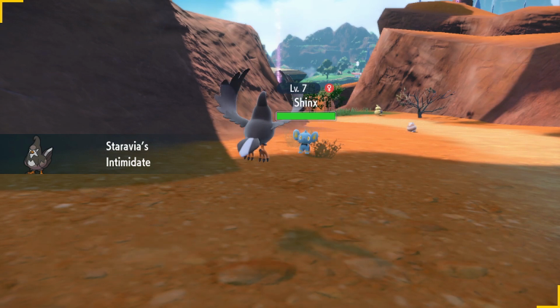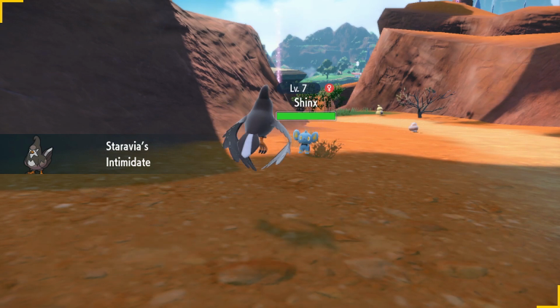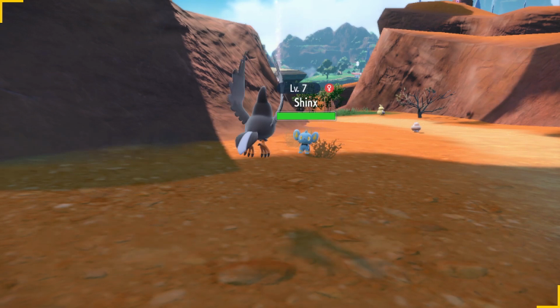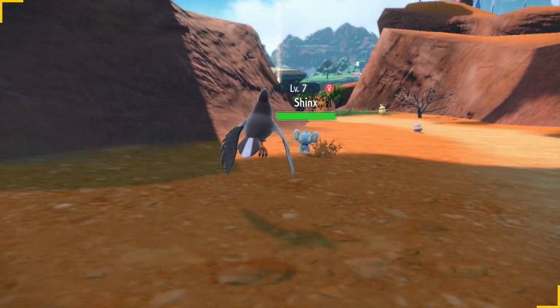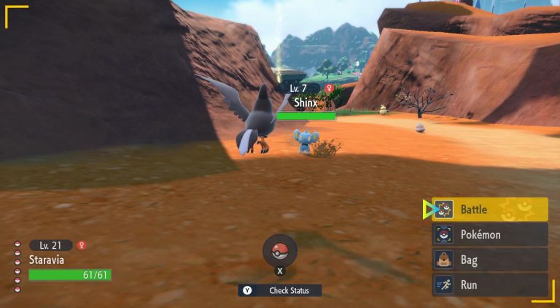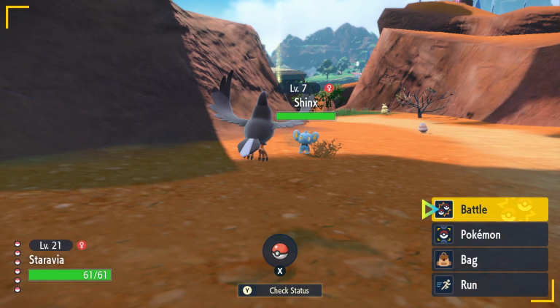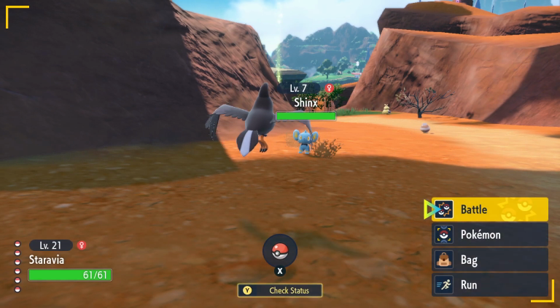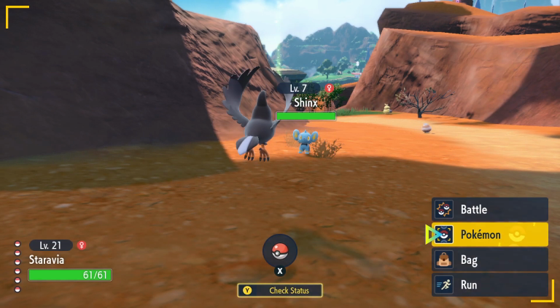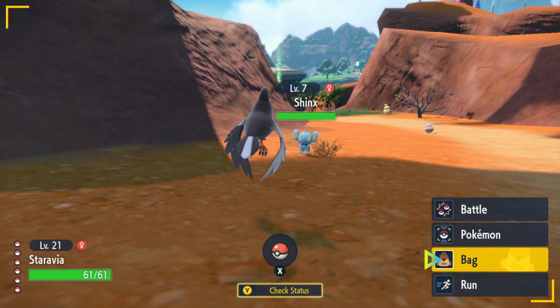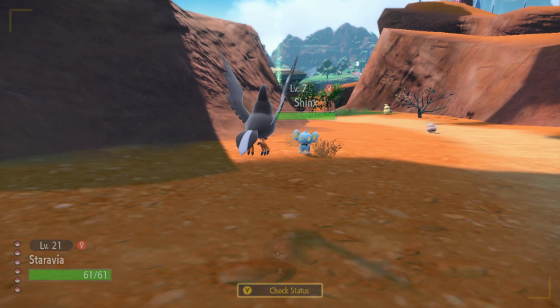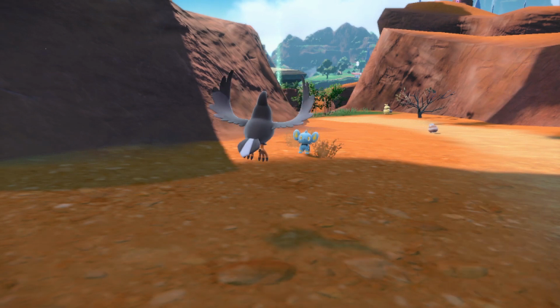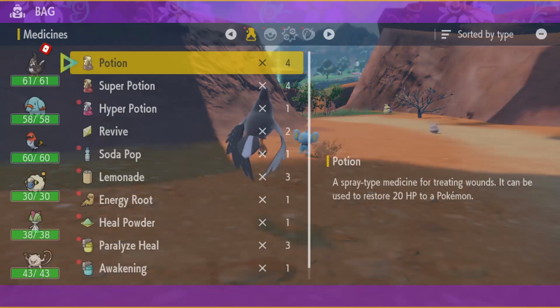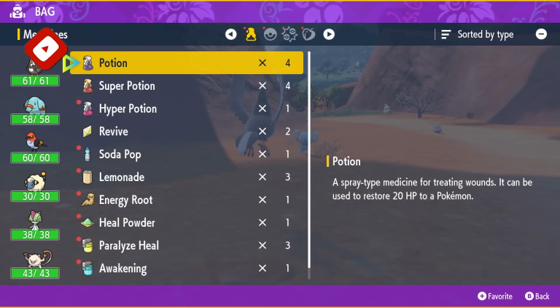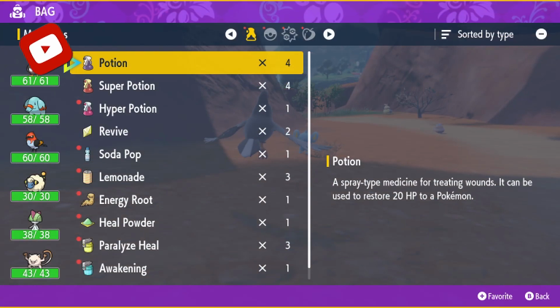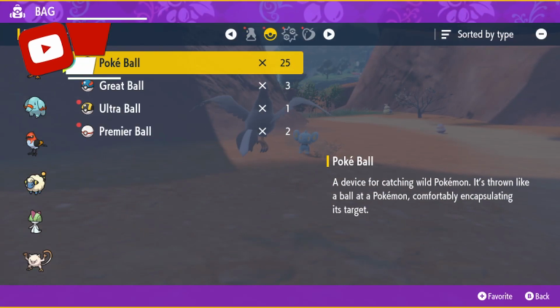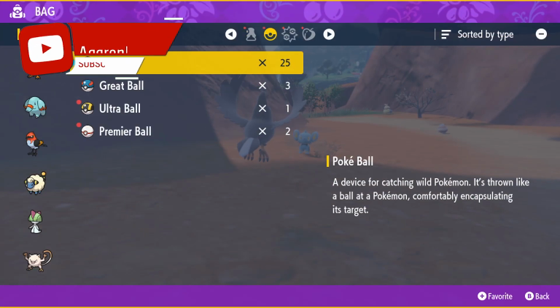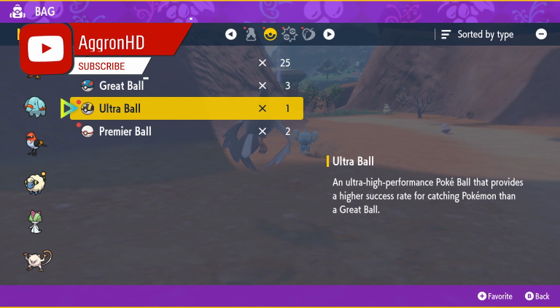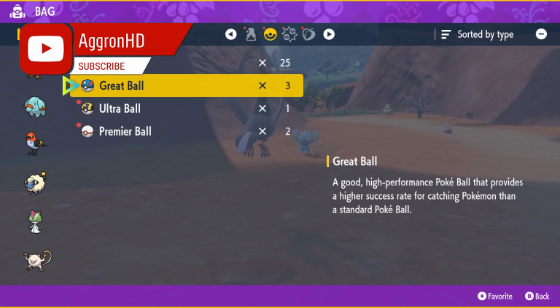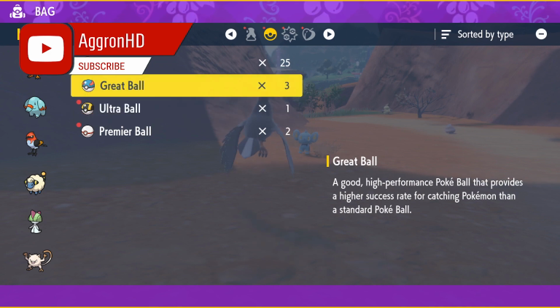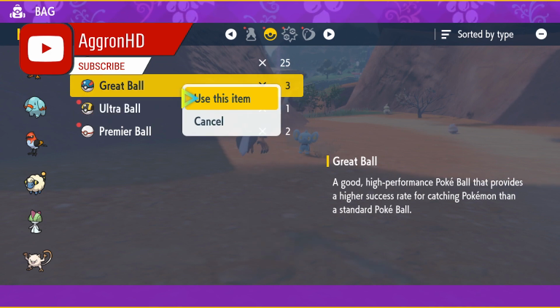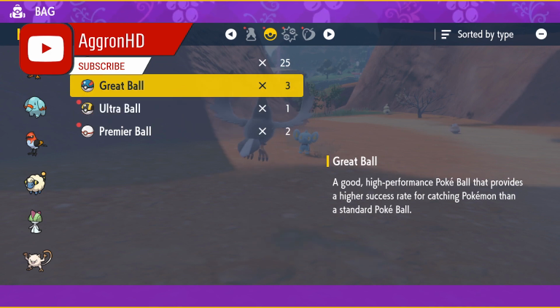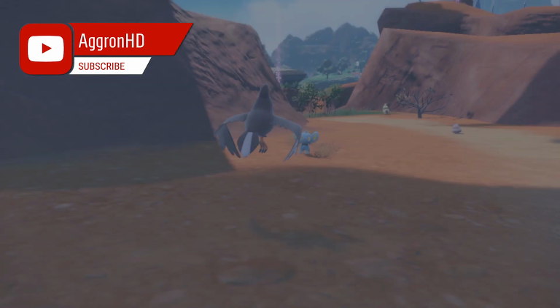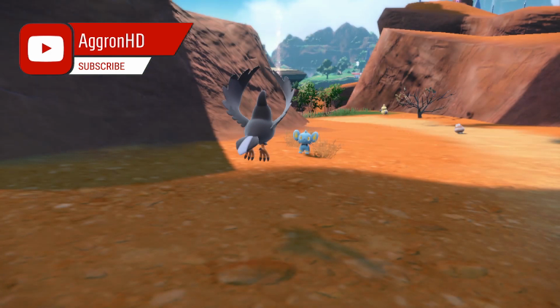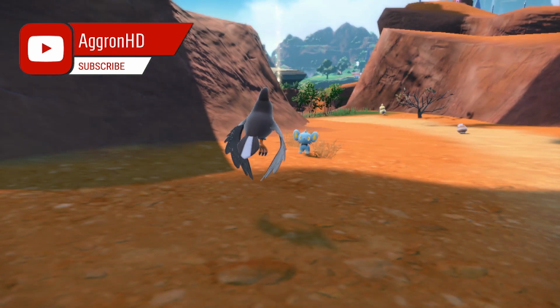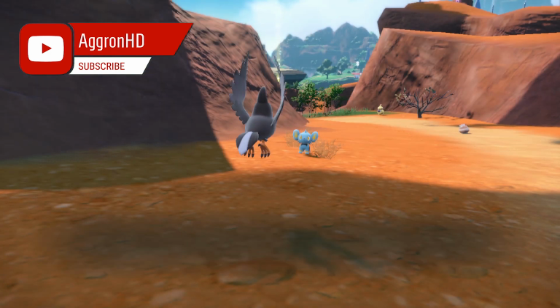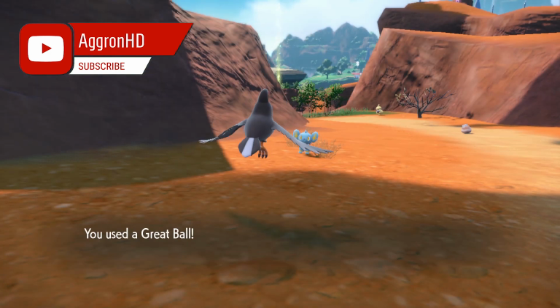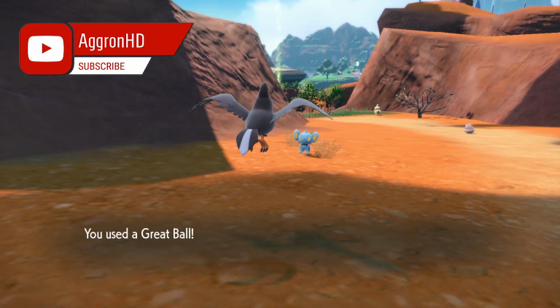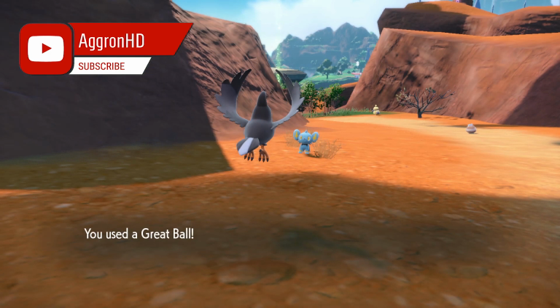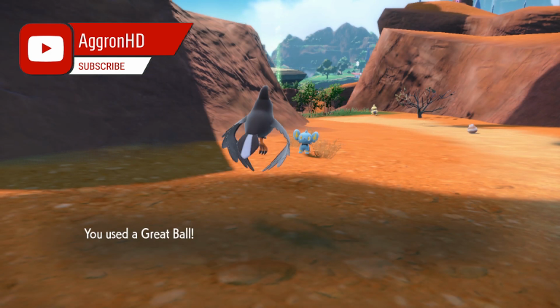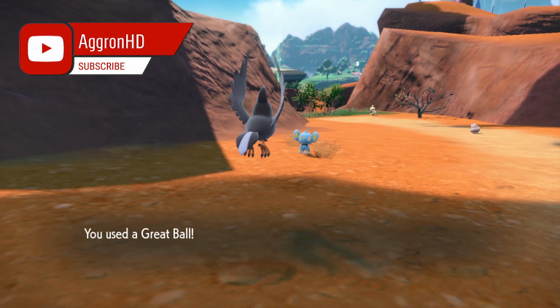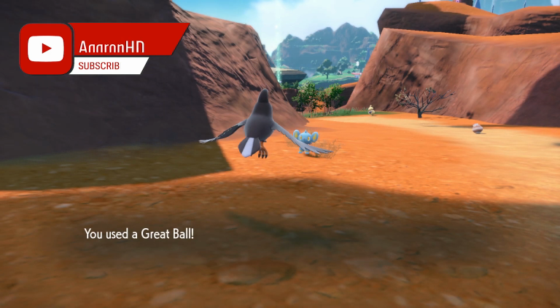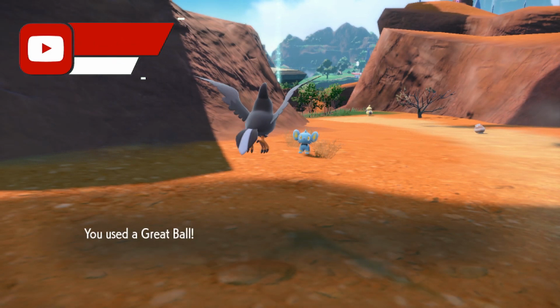In this area Shinx will only be around level 7, so I'm not even going to do any damage. I'm going to go straight to my bag, go straight to the Great Ball and throw it. And we should catch it in one.